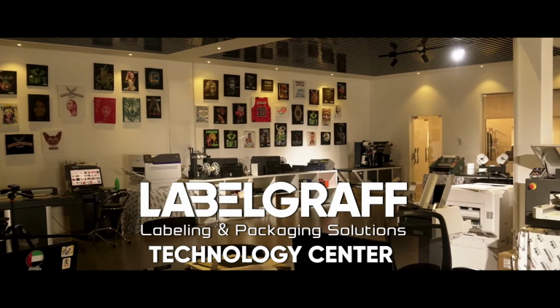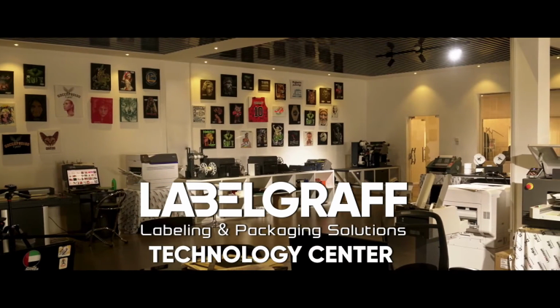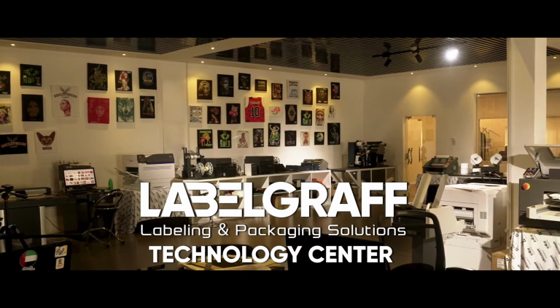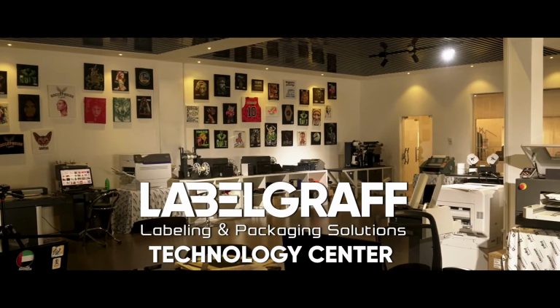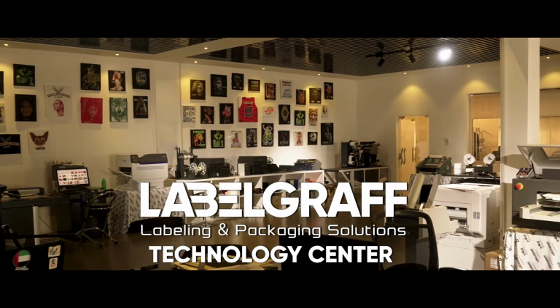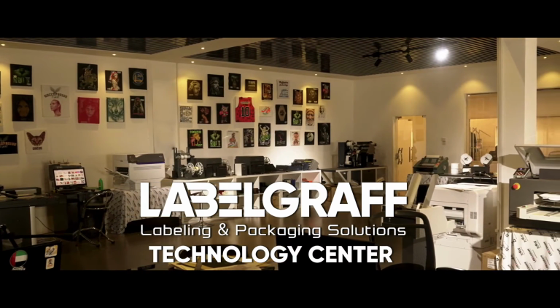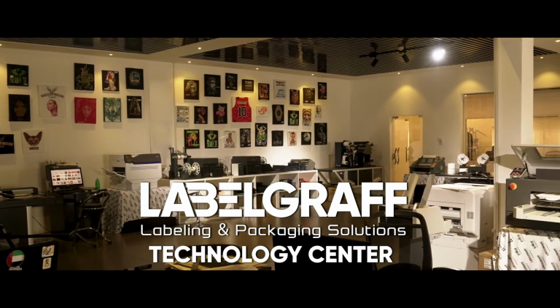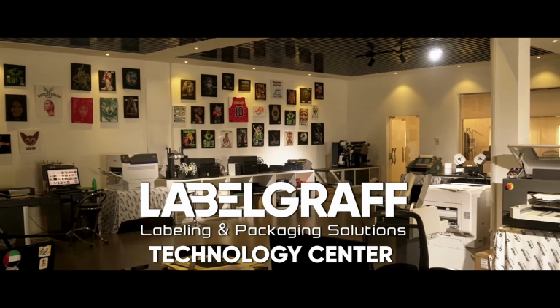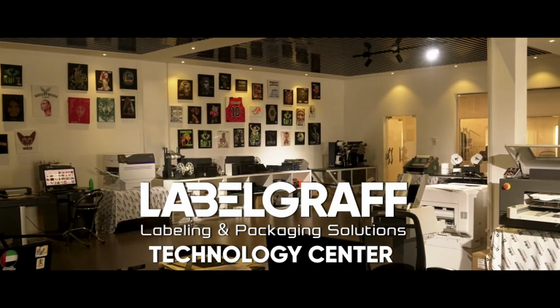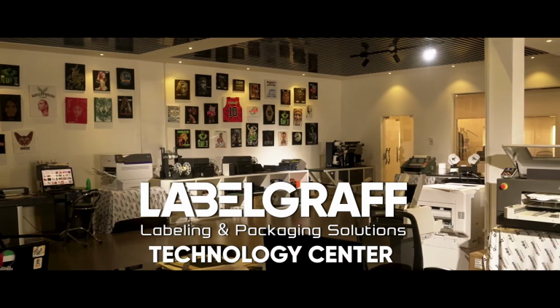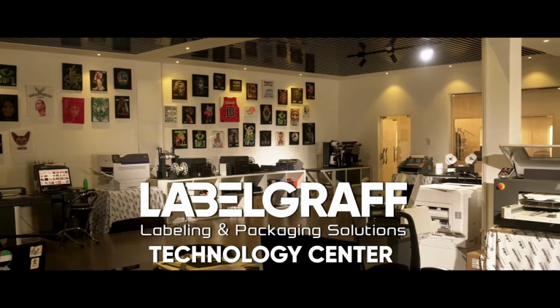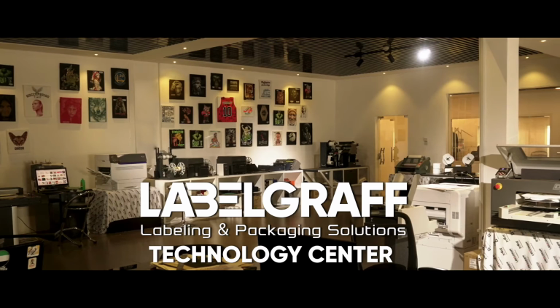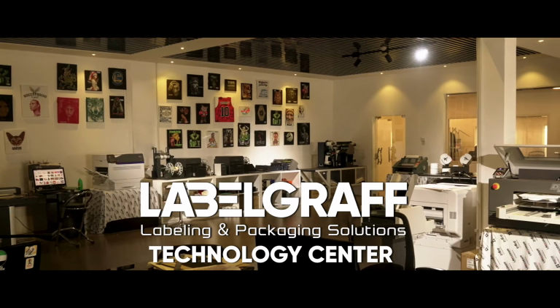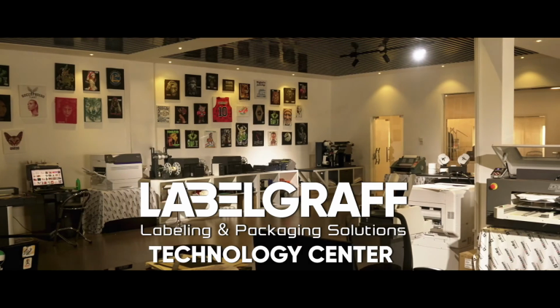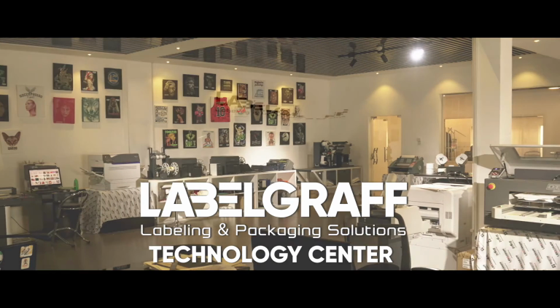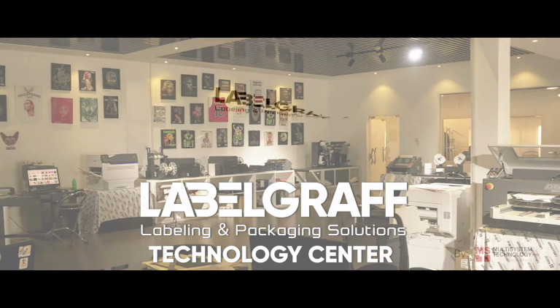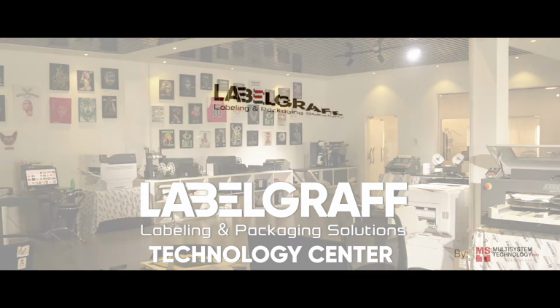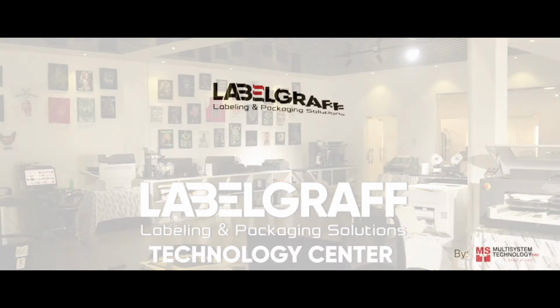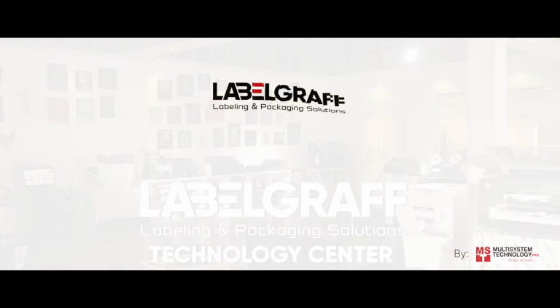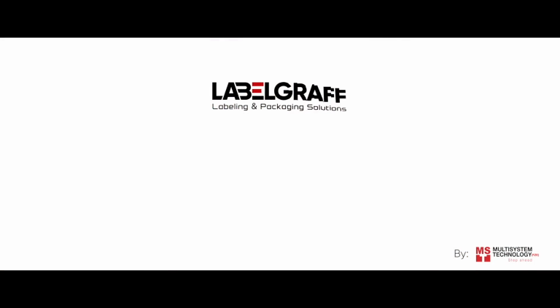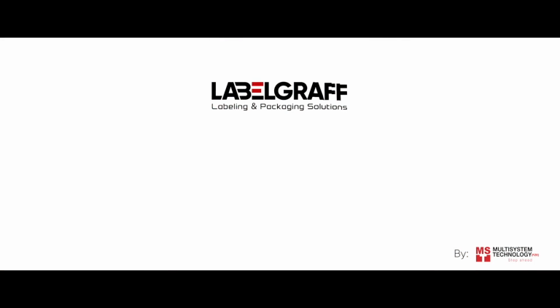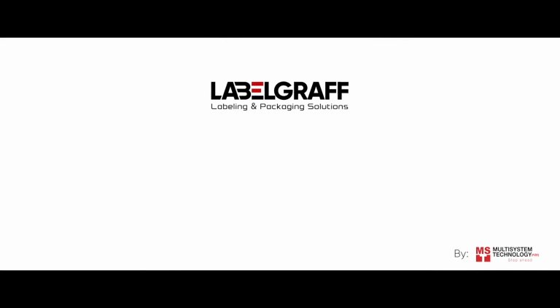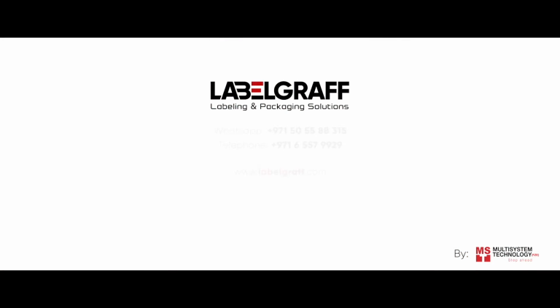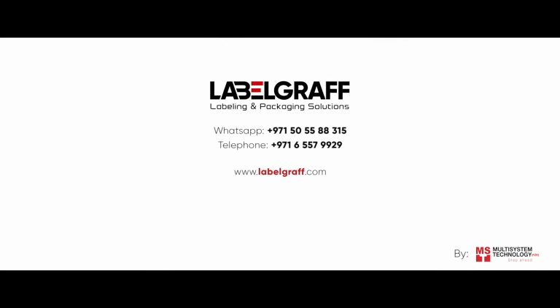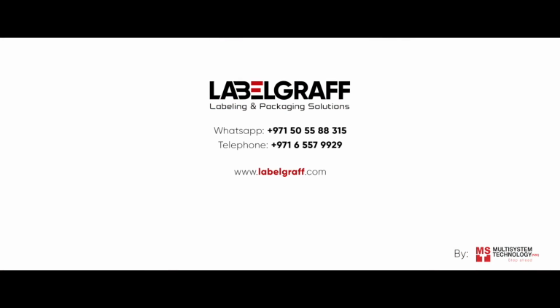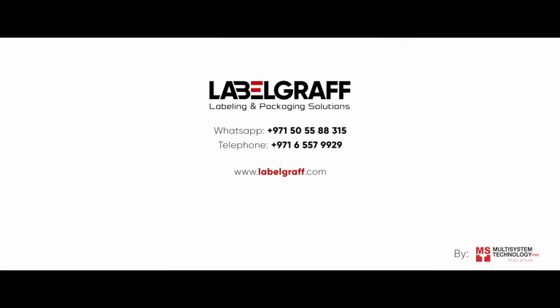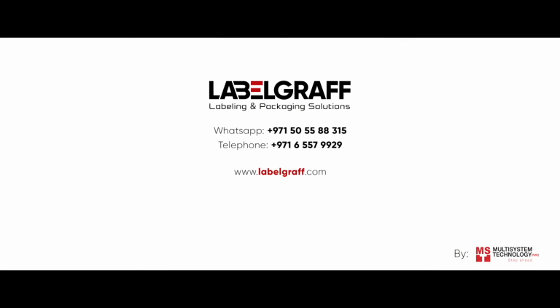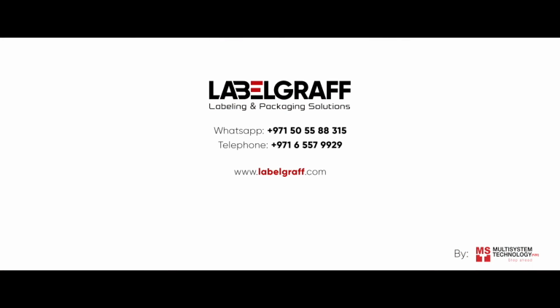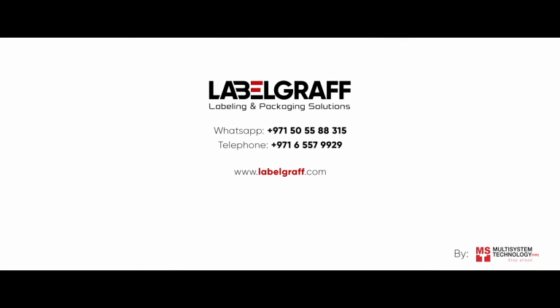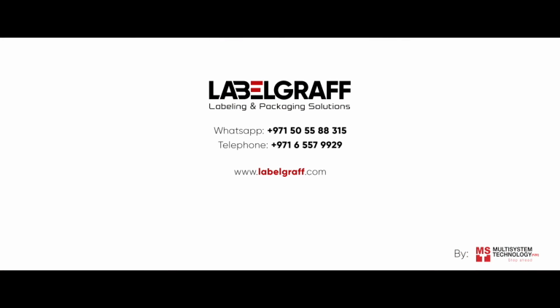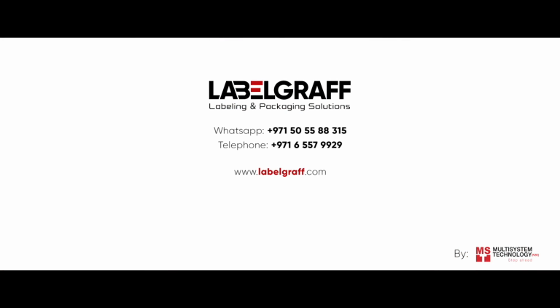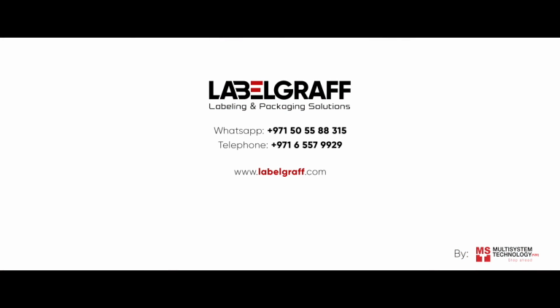To know more about full digital label printing and finishing solutions, like and subscribe to our YouTube channel.